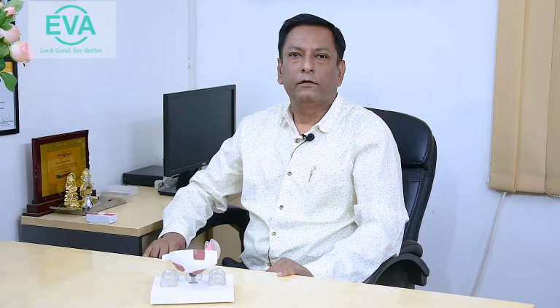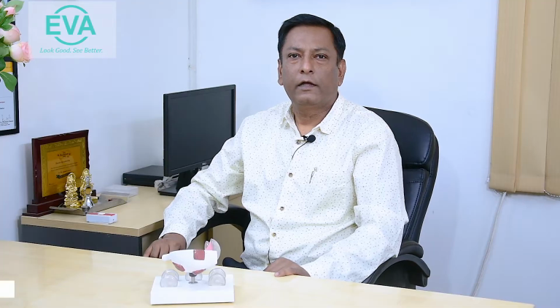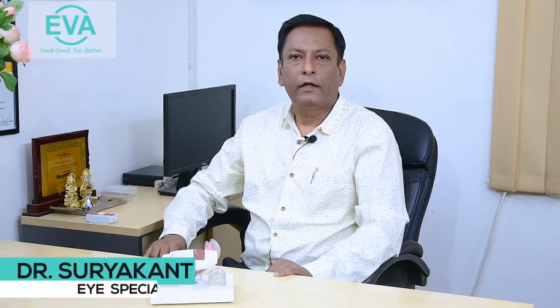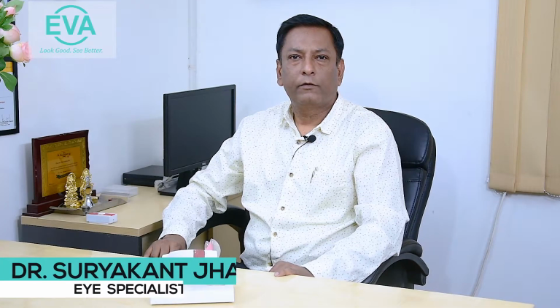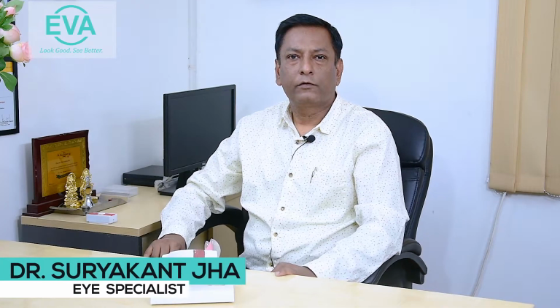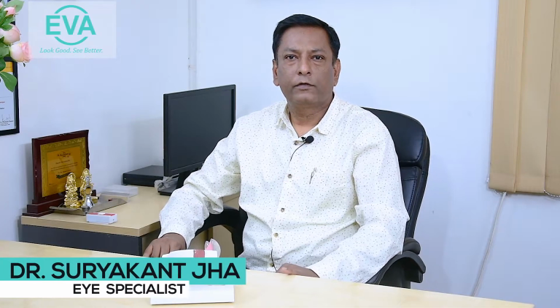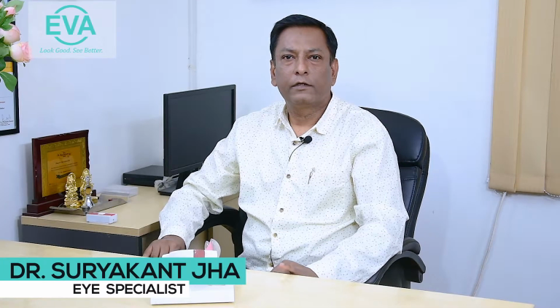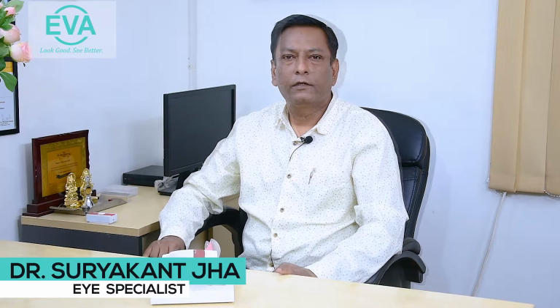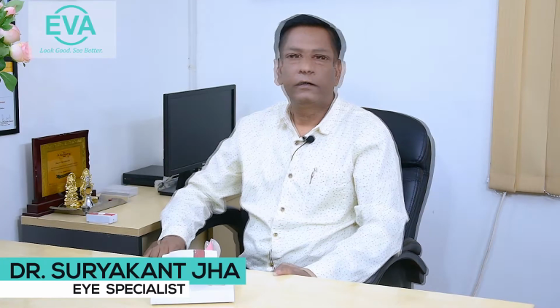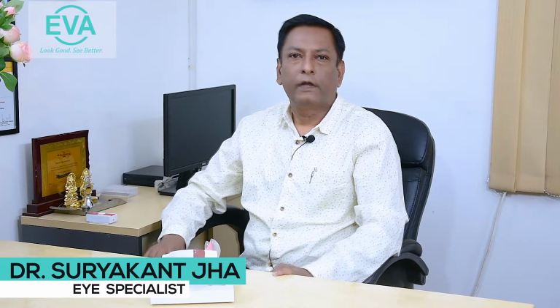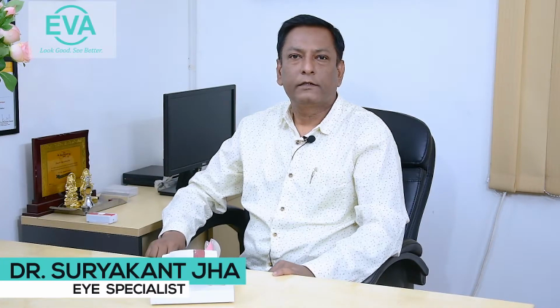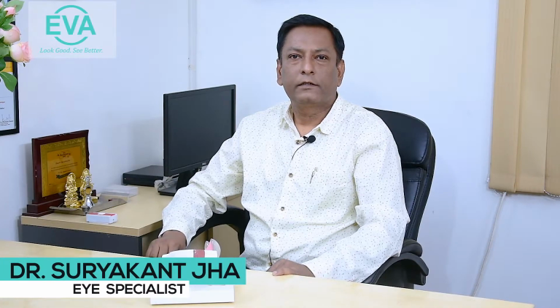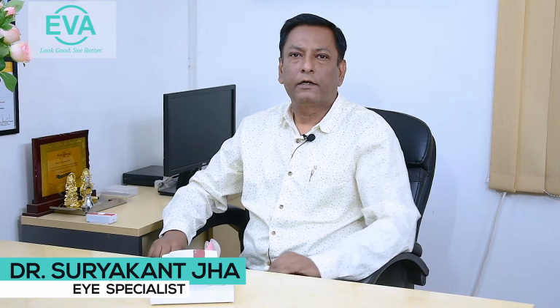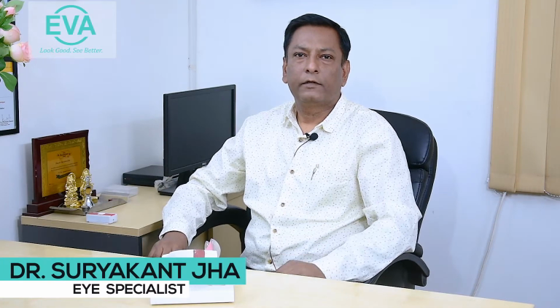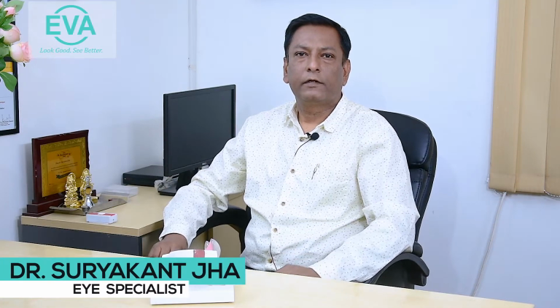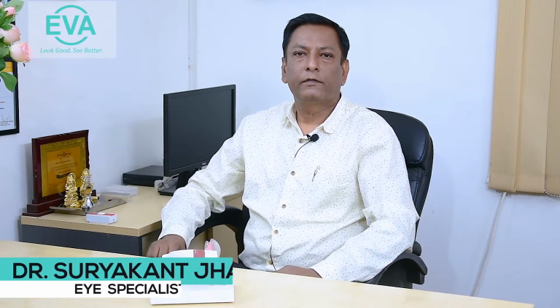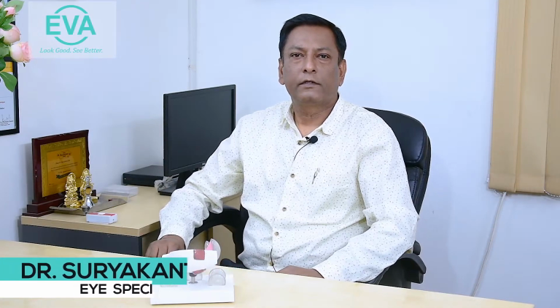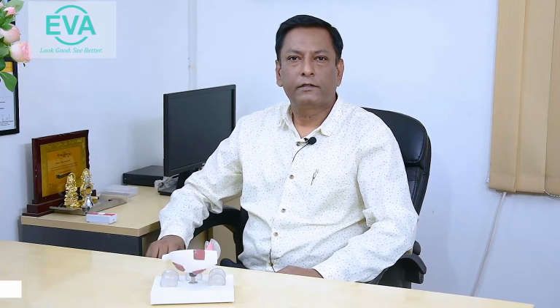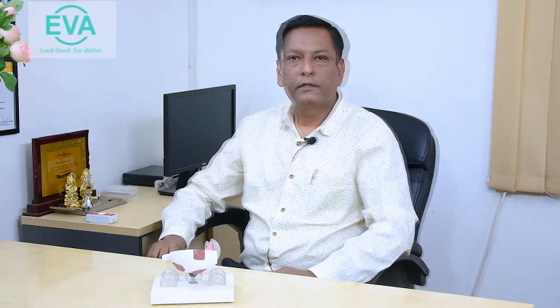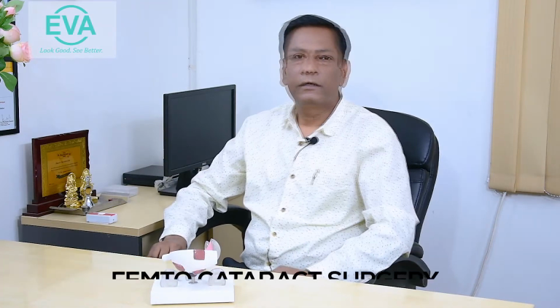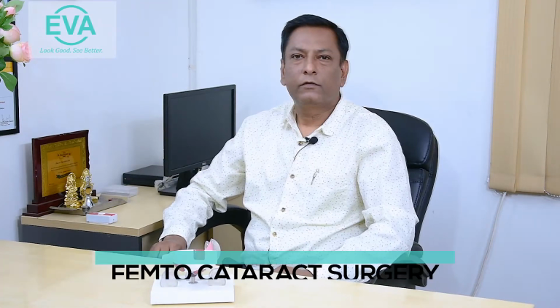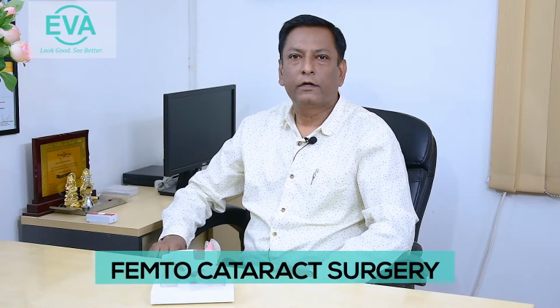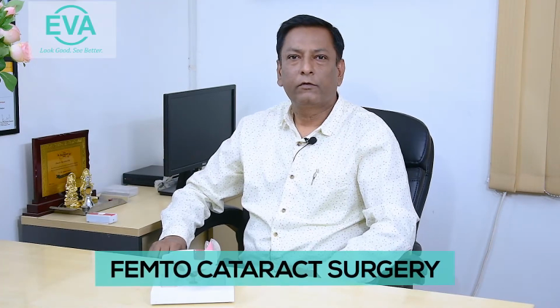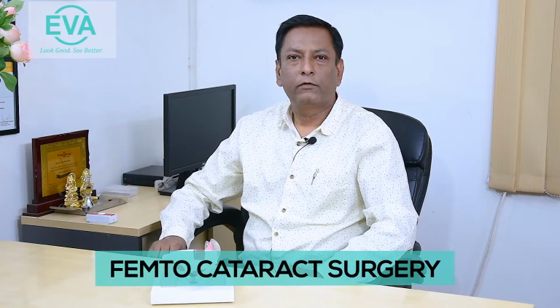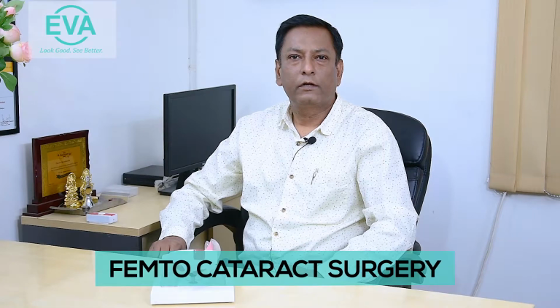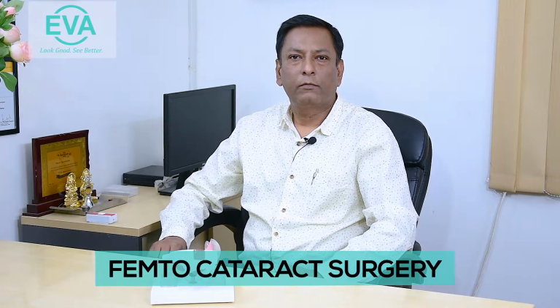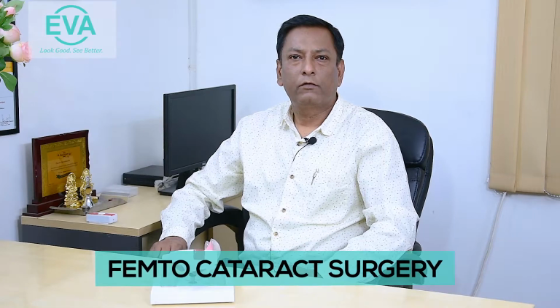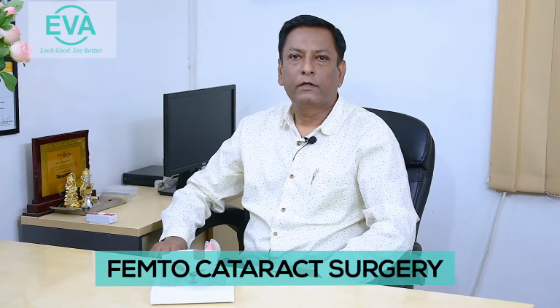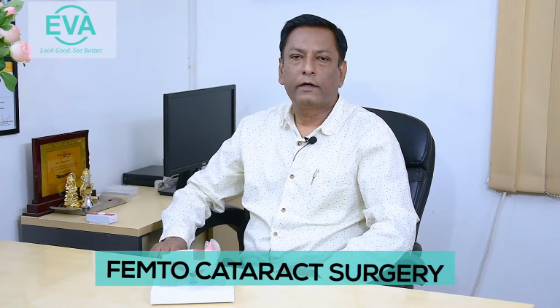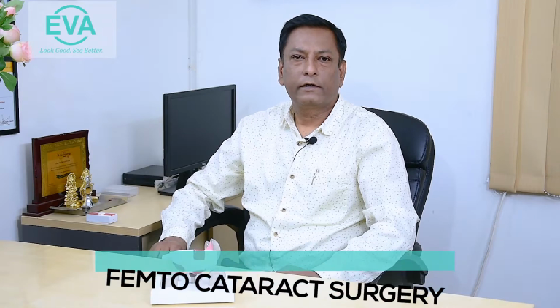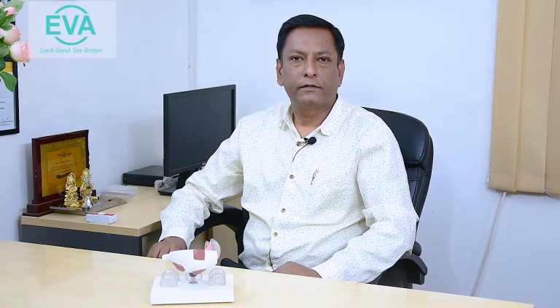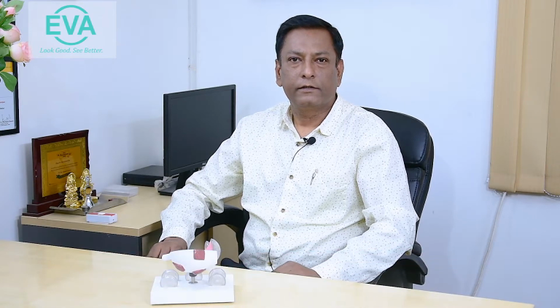Hi, I am Dr. Surya Kan Jha, Eye Surgeon at Eterna Vision and Aesthetics, and today I am going to tell you about Cataract Surgery.